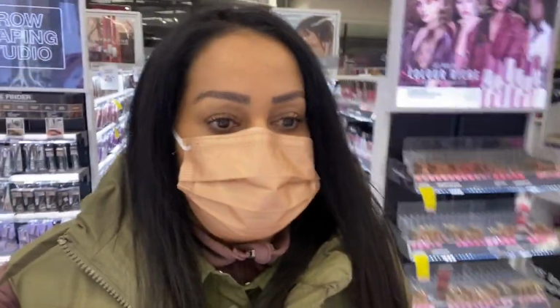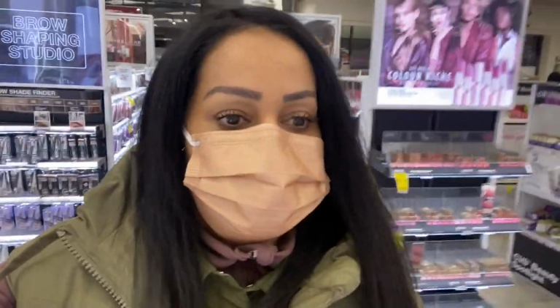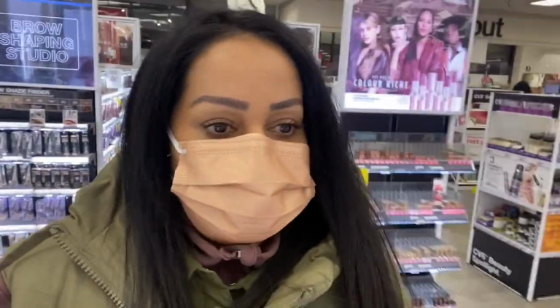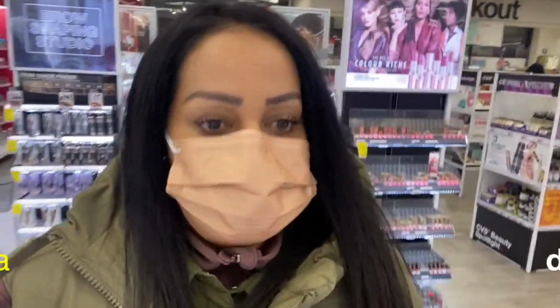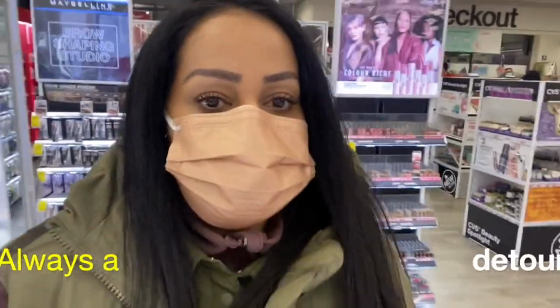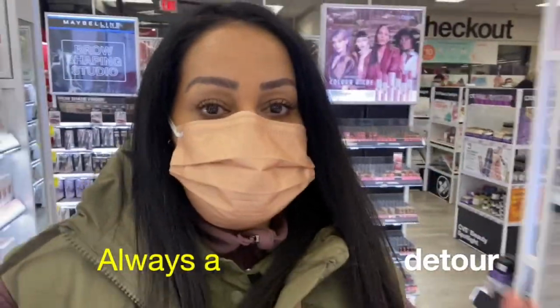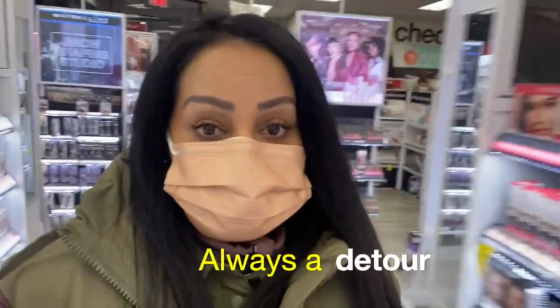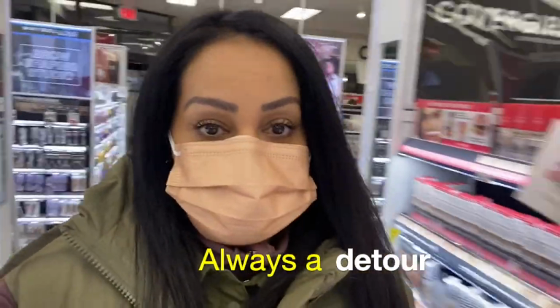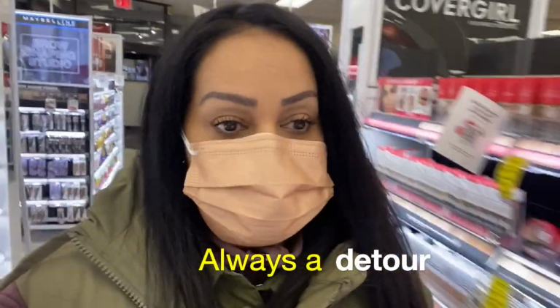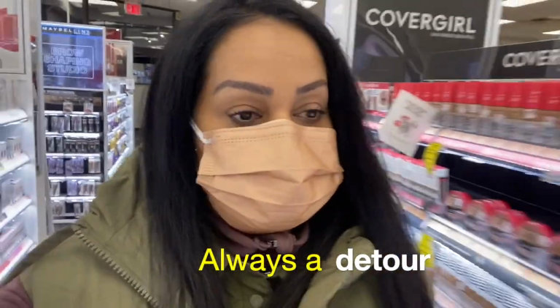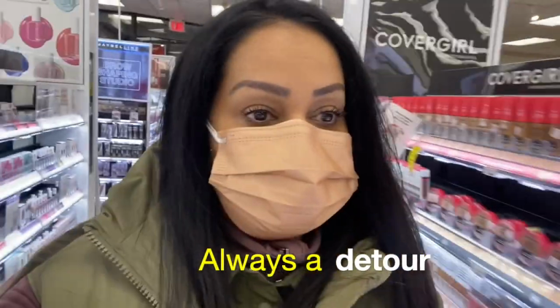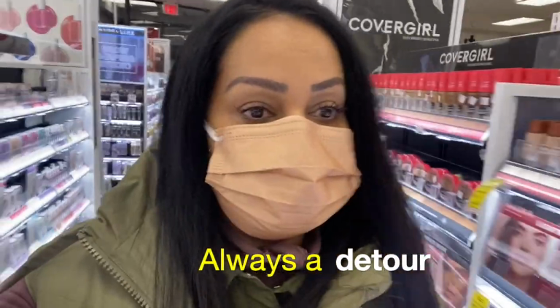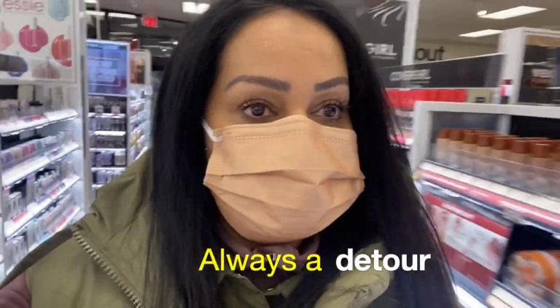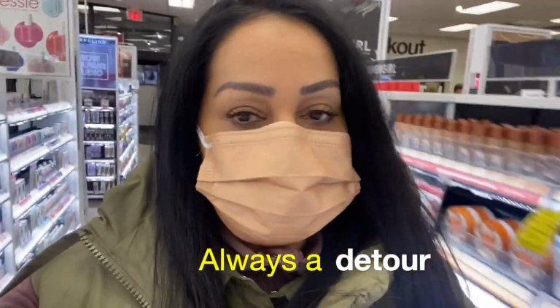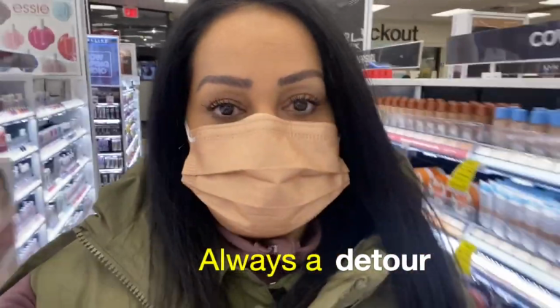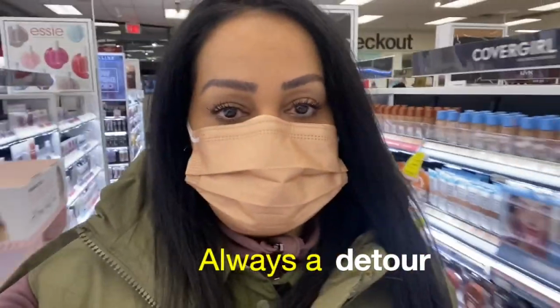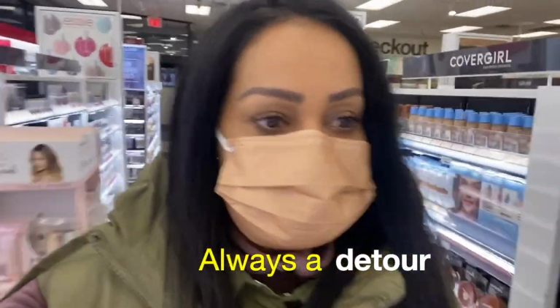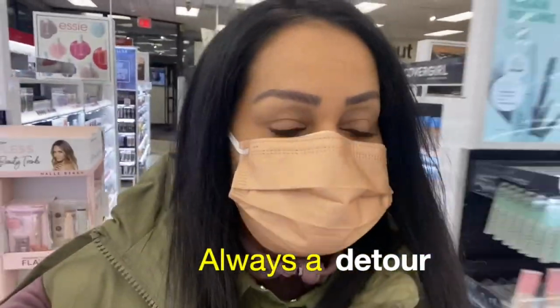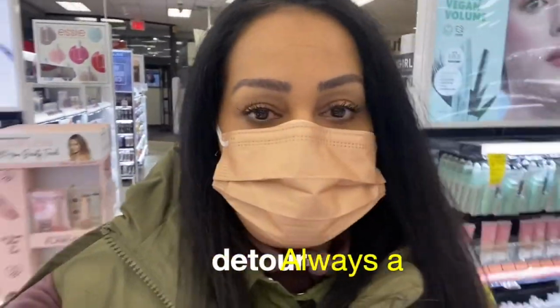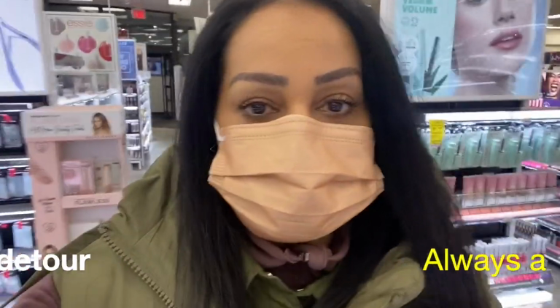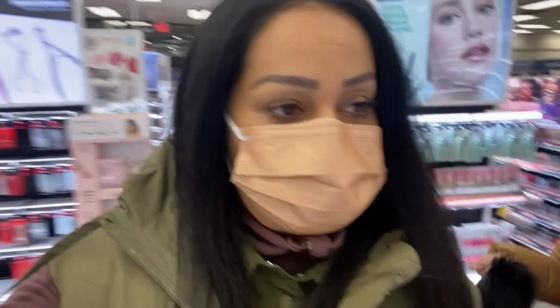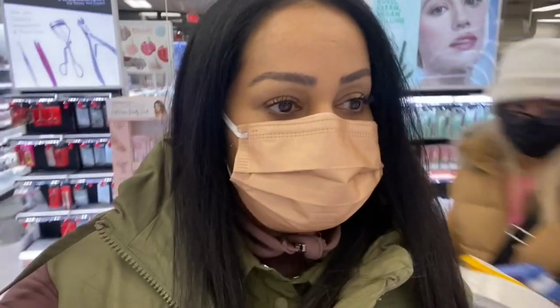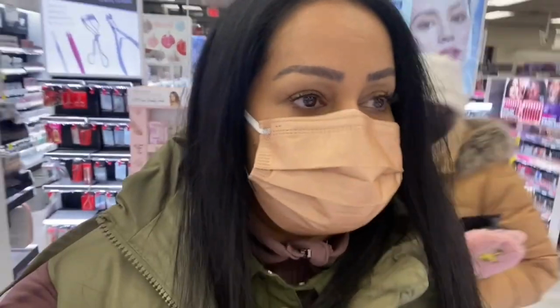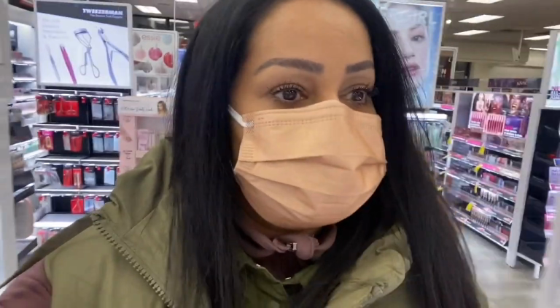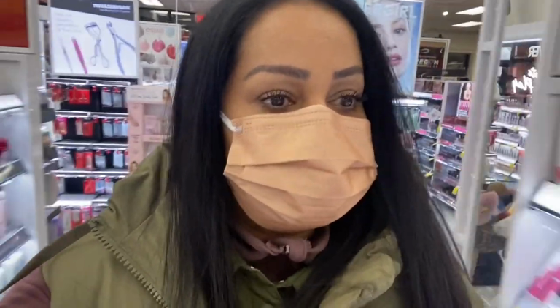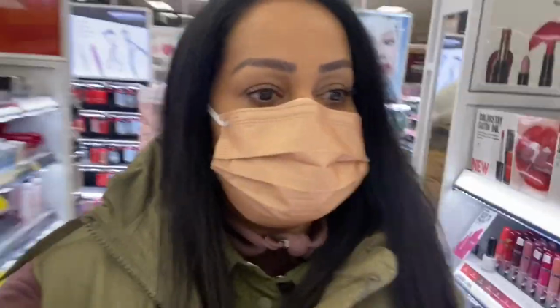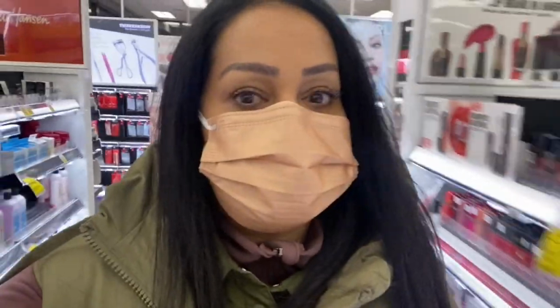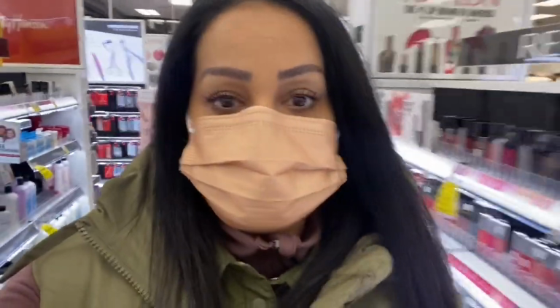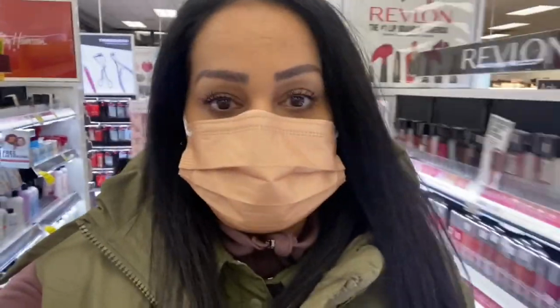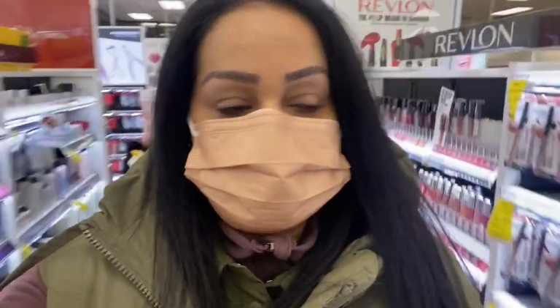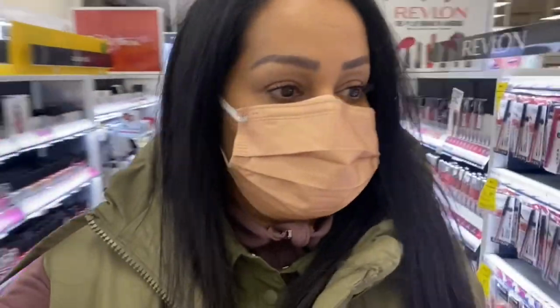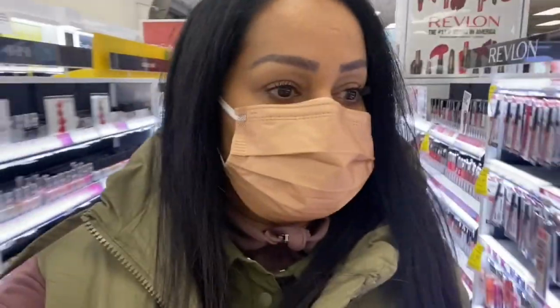Quick stop in CVS because I keep forgetting to pick up this item, and then we can go to Sephora.